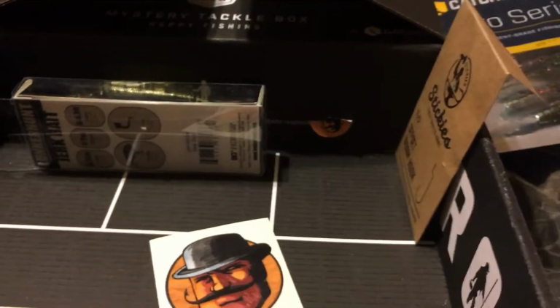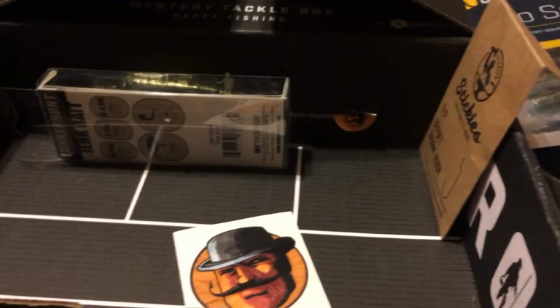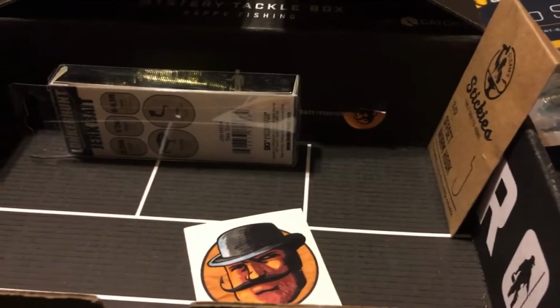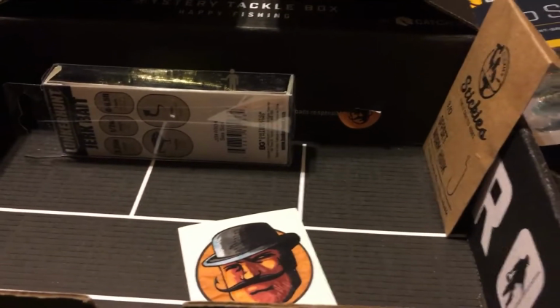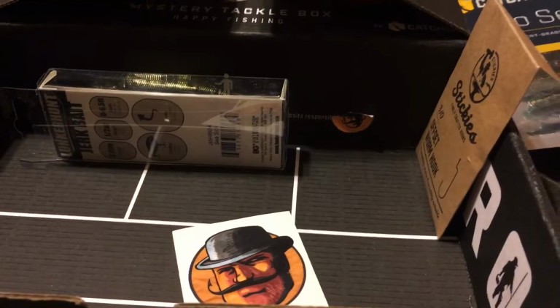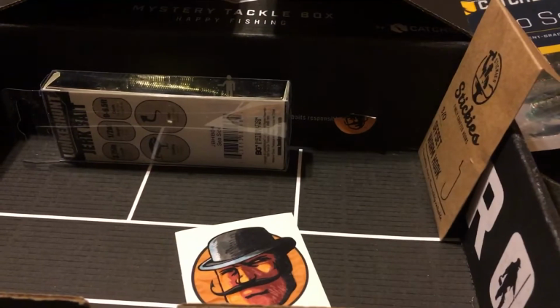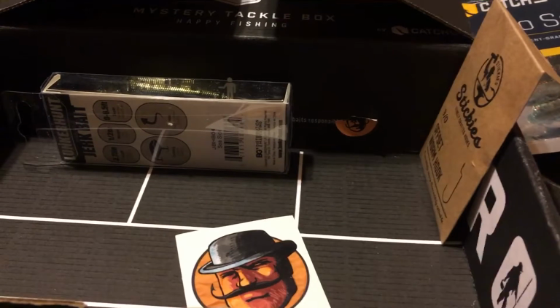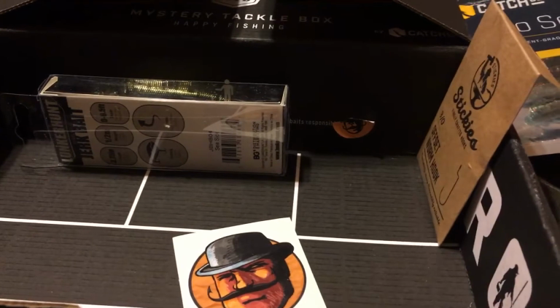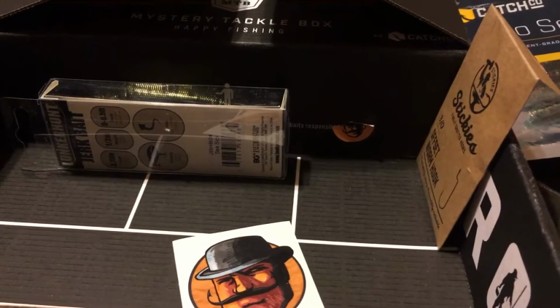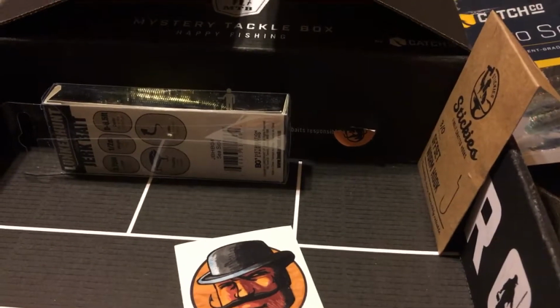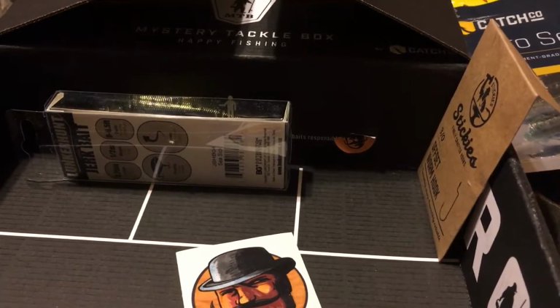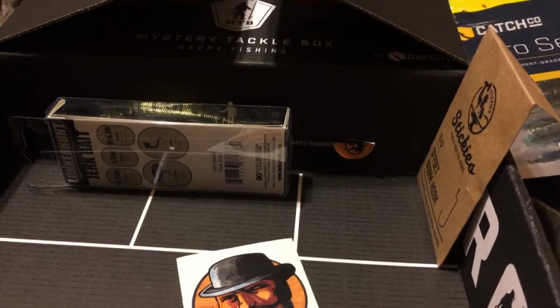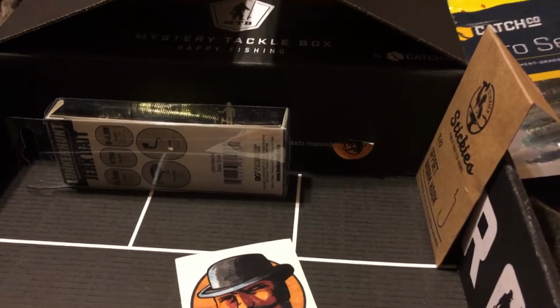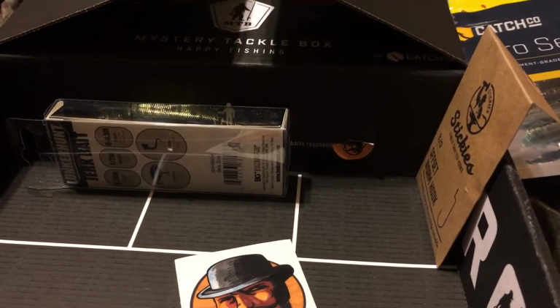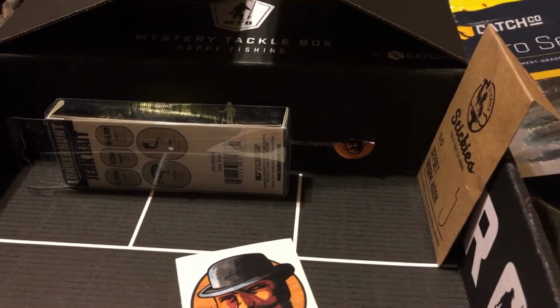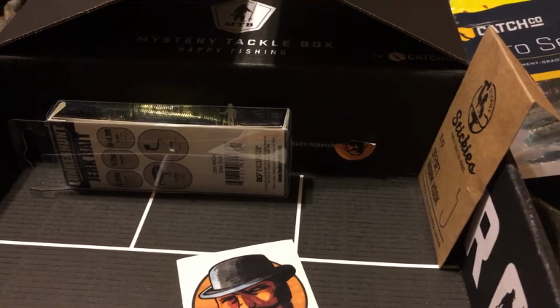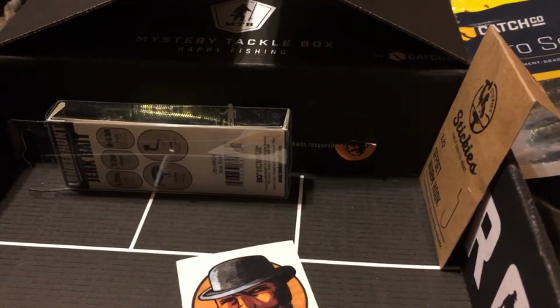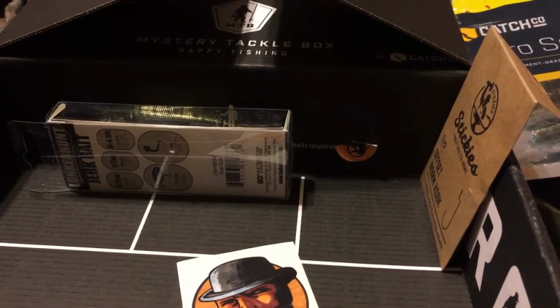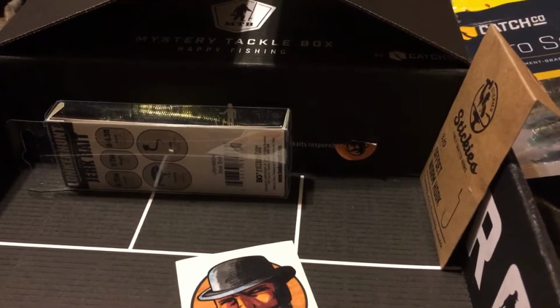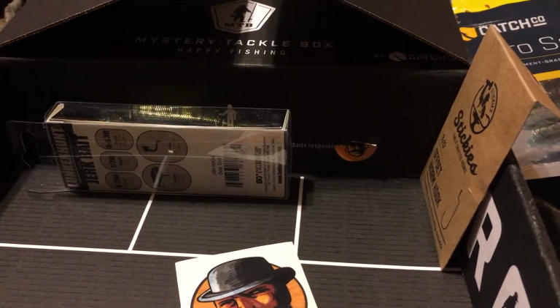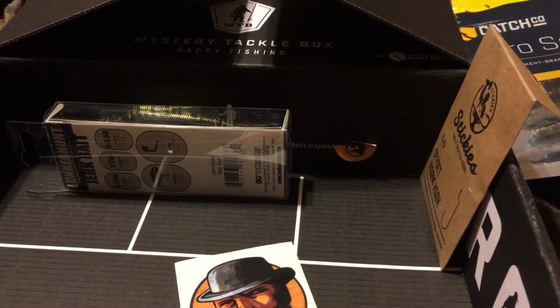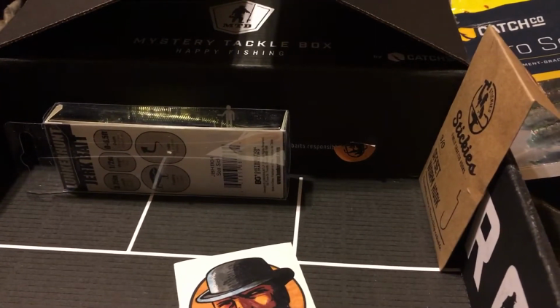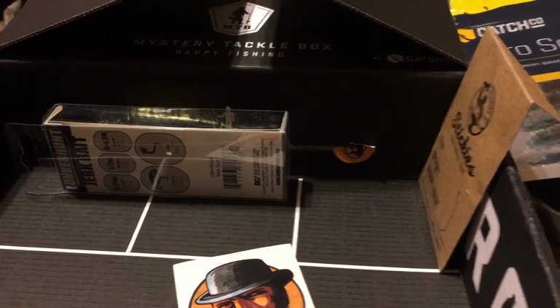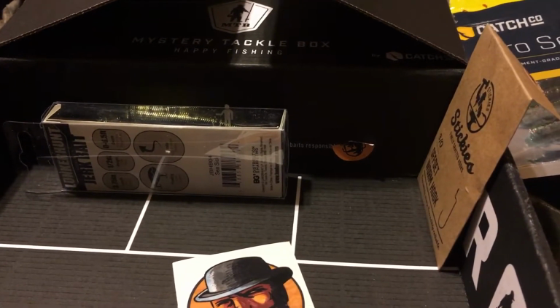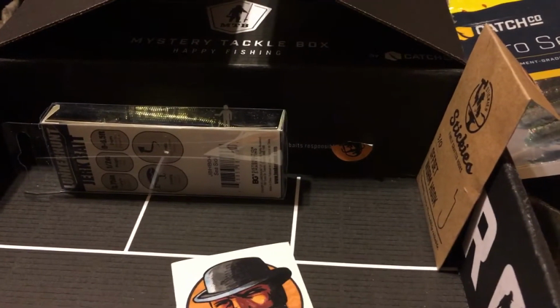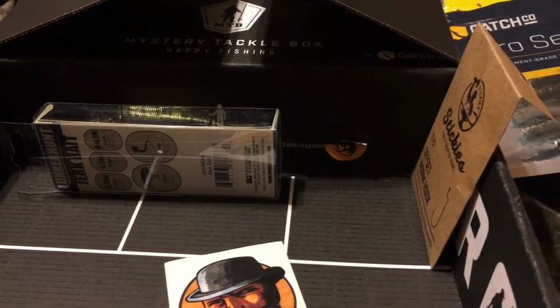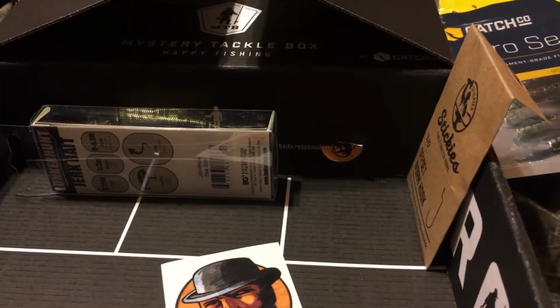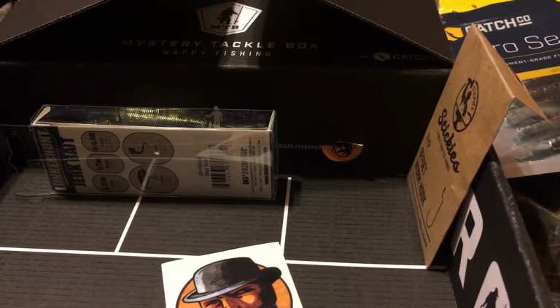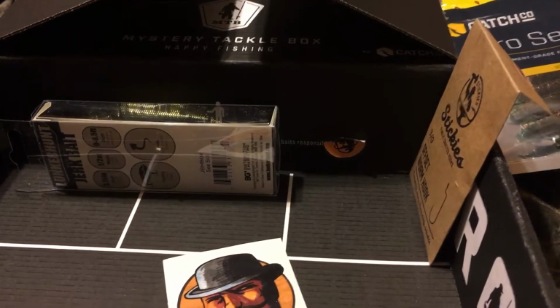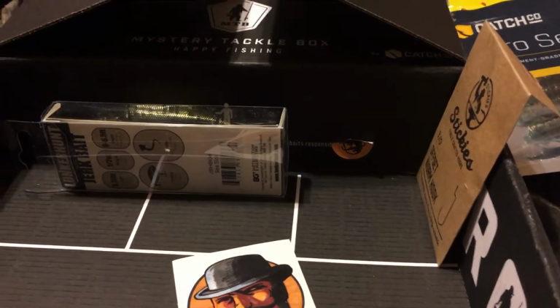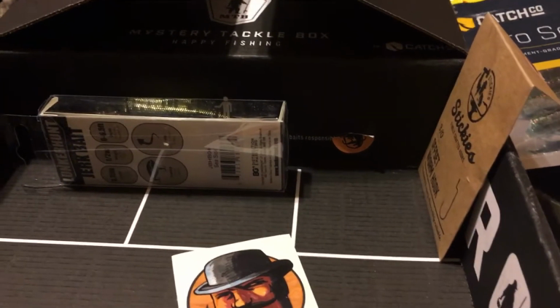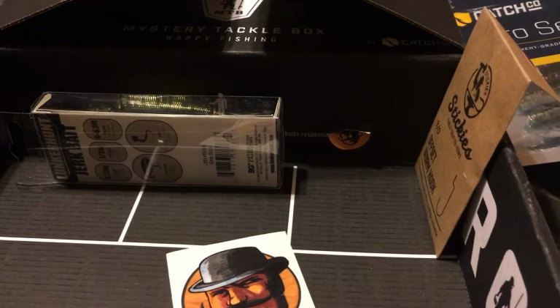Next we got from Sticky's, the Offset Wyrmhook, that goes for $2.10.